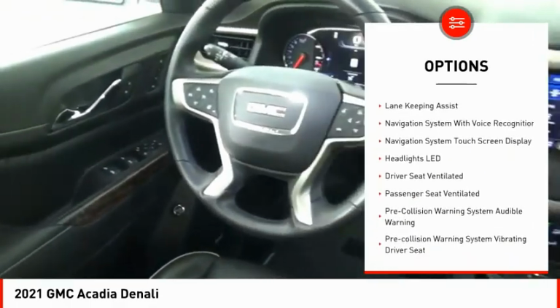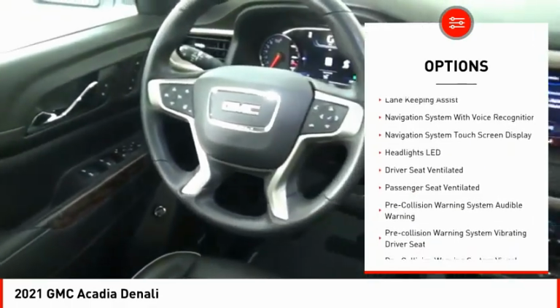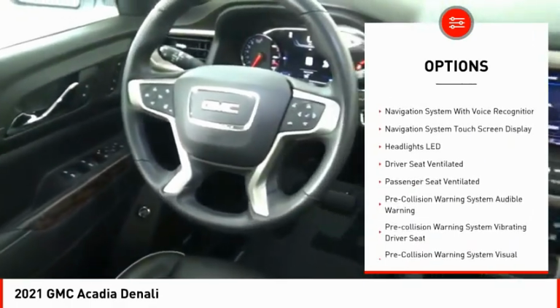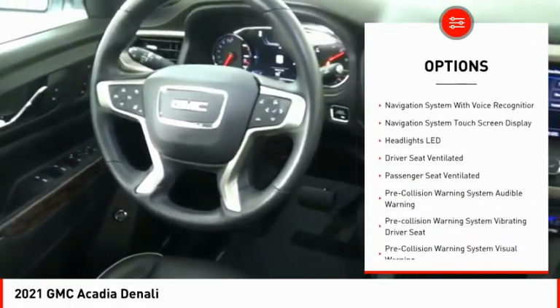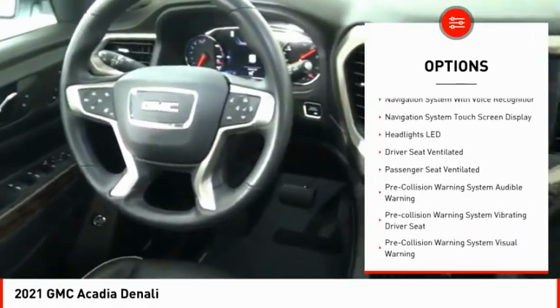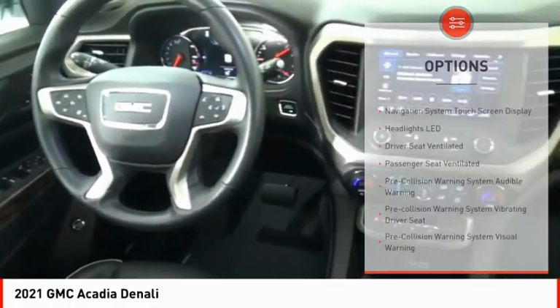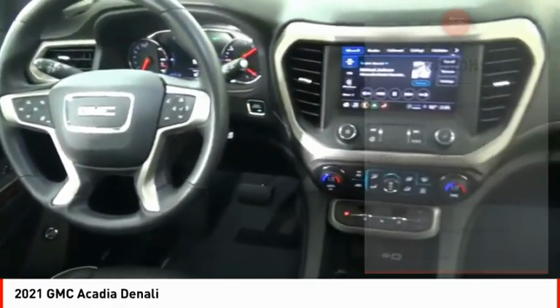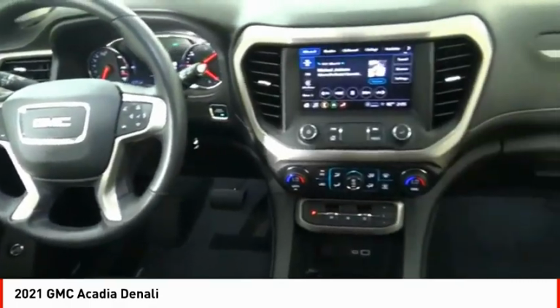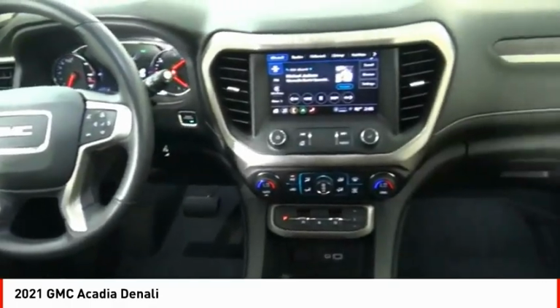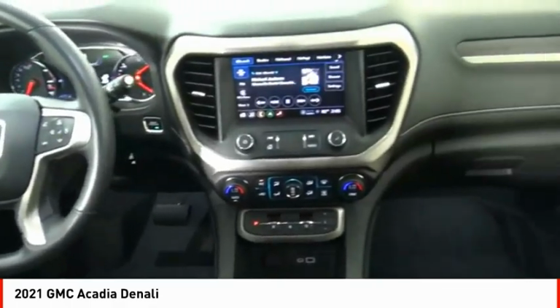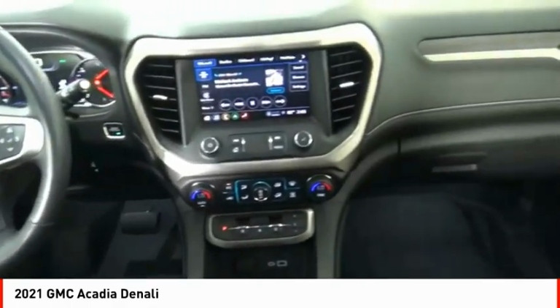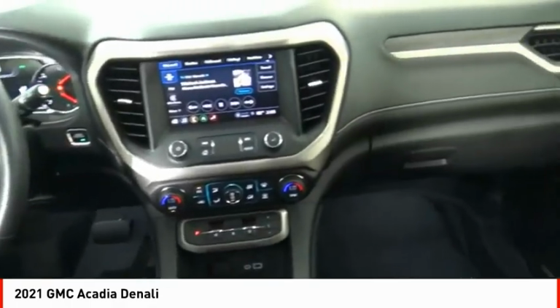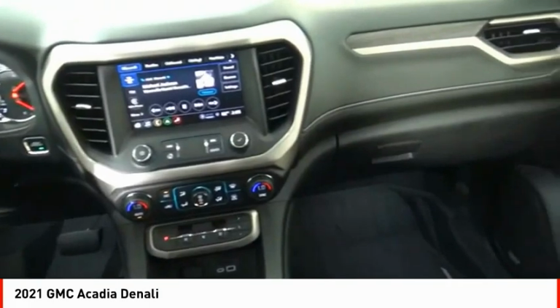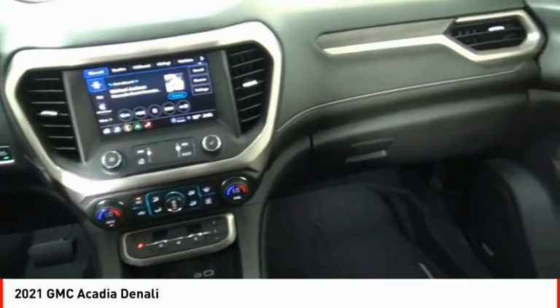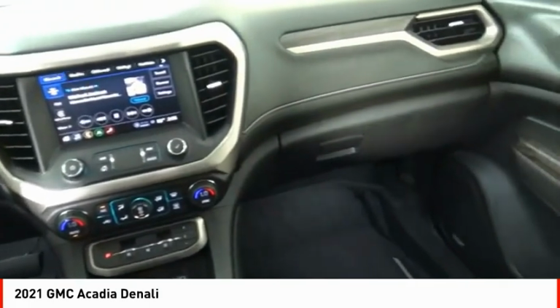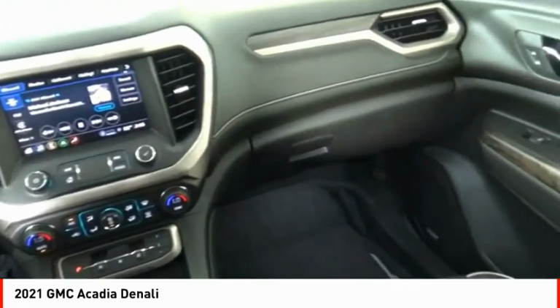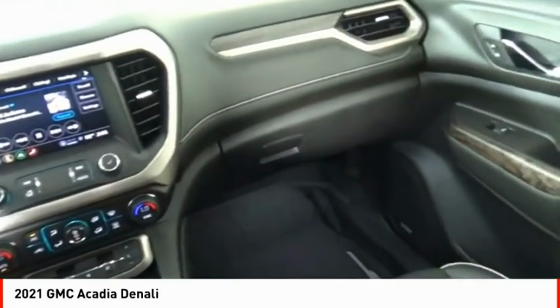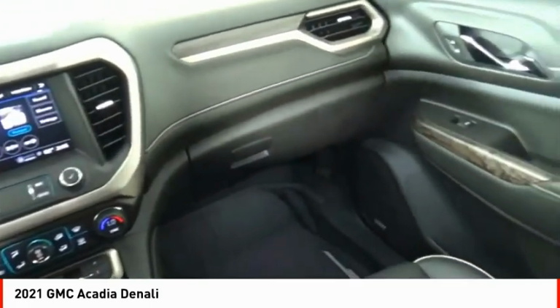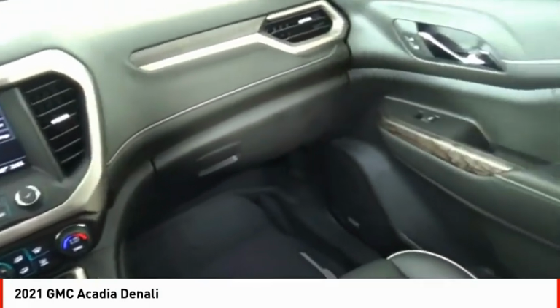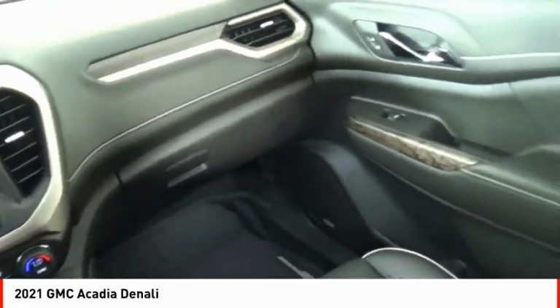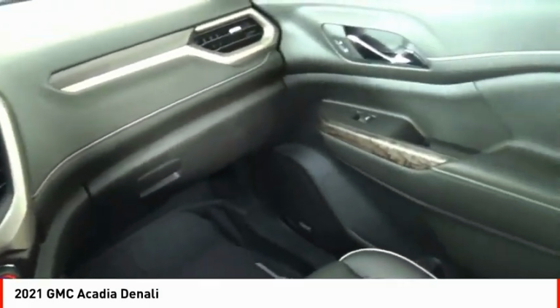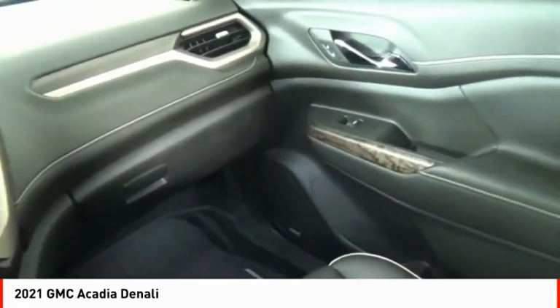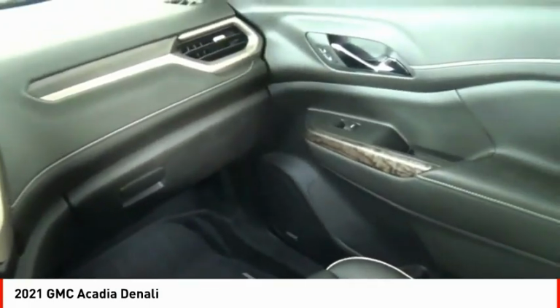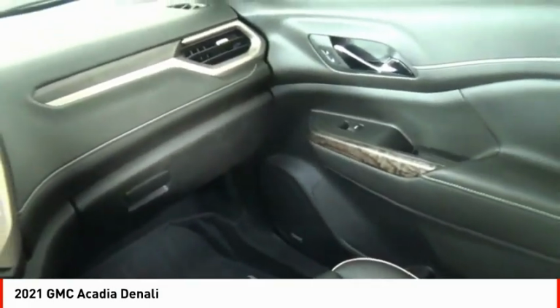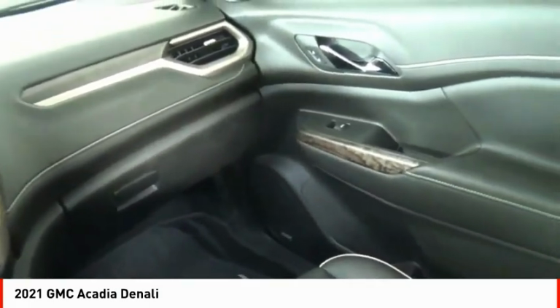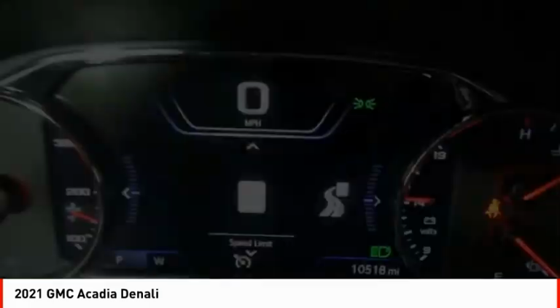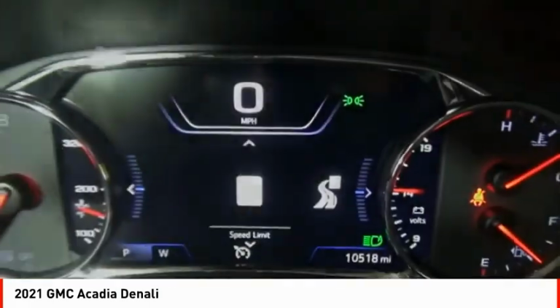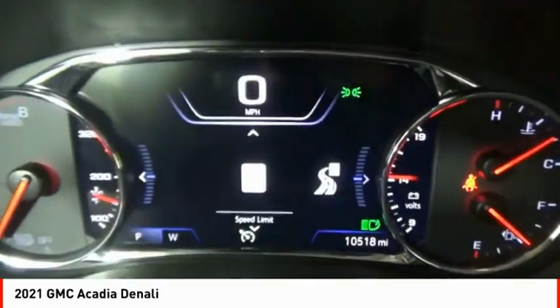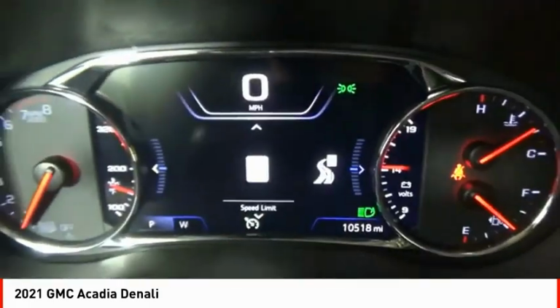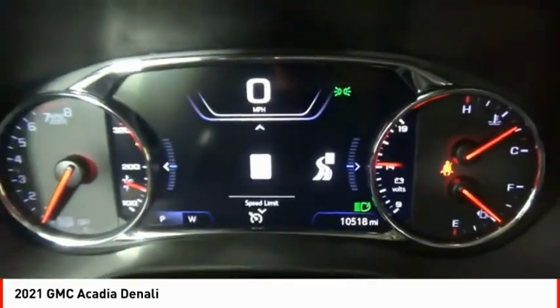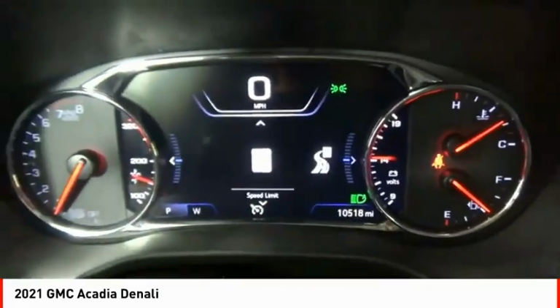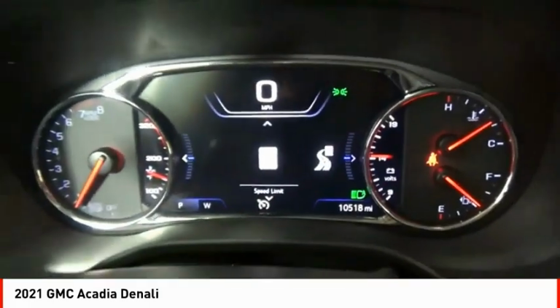Ambient lighting, power brakes, braking assist, voice-activated navigation system, and airbags — front and center.